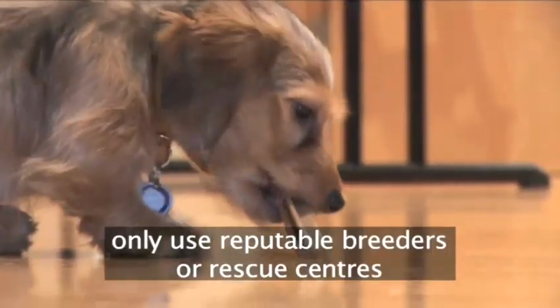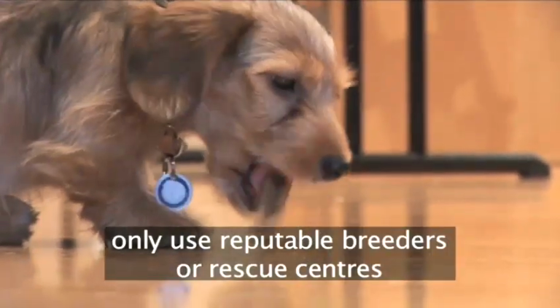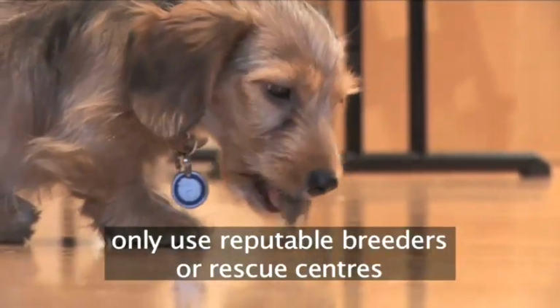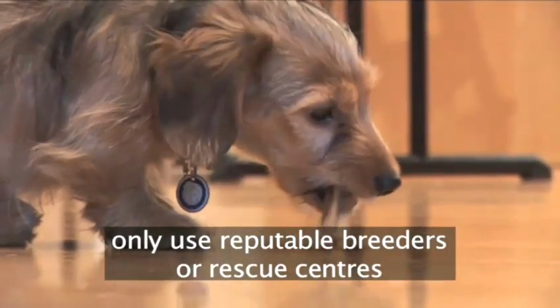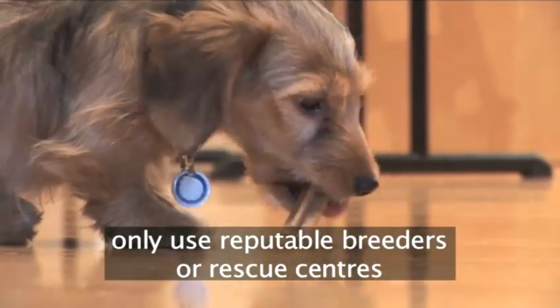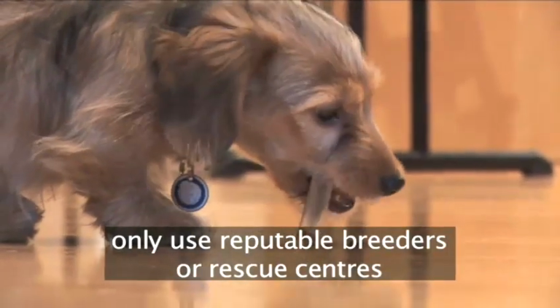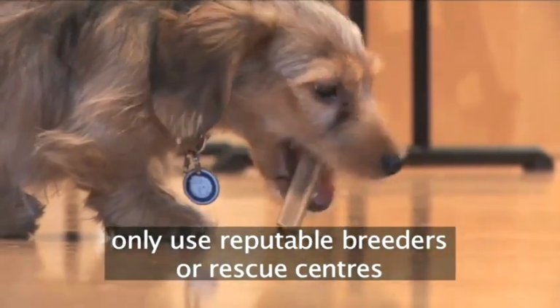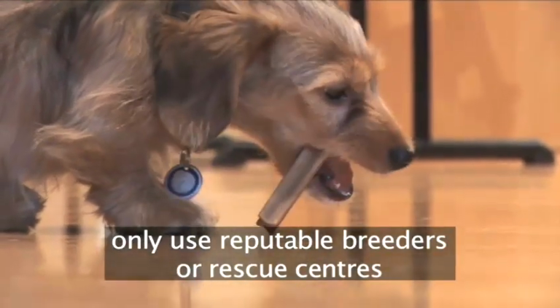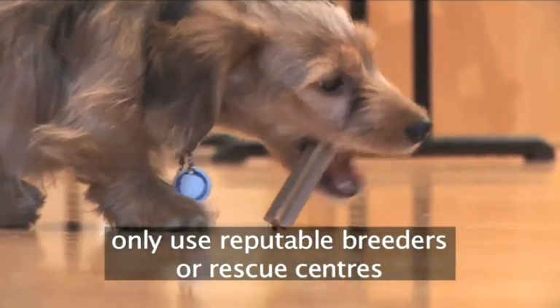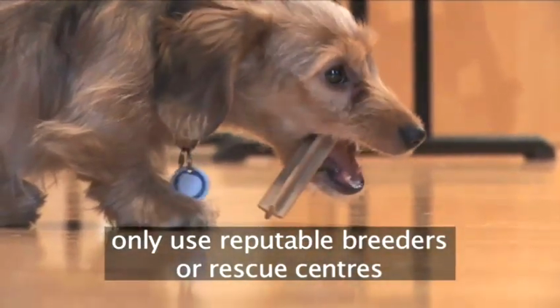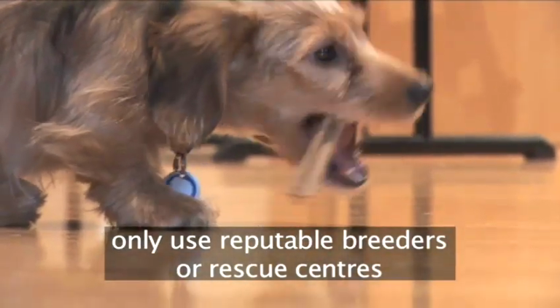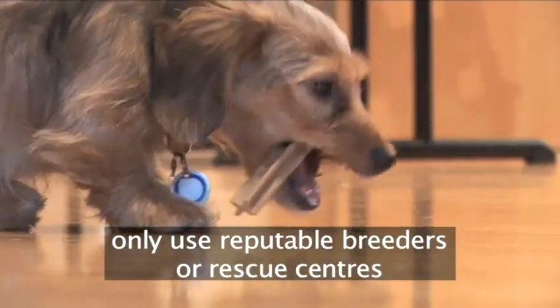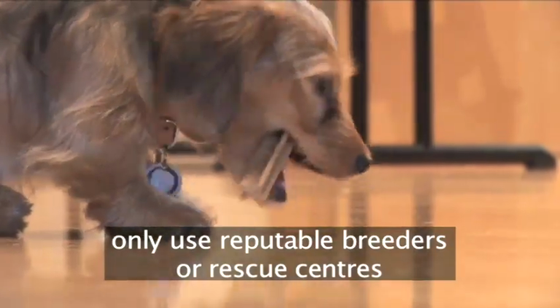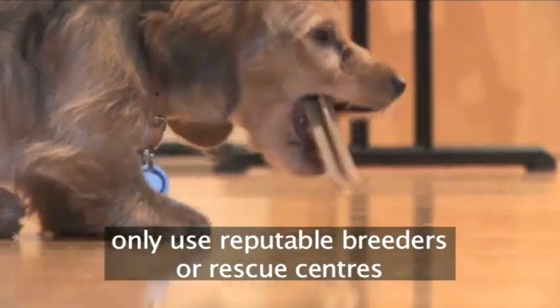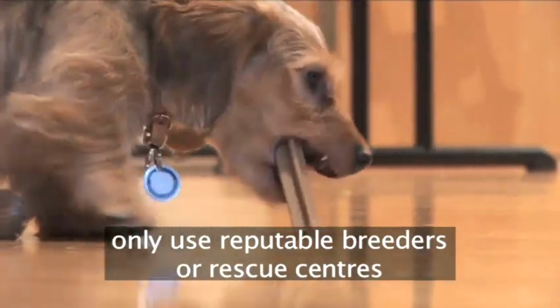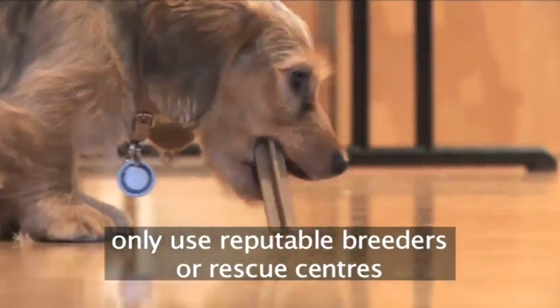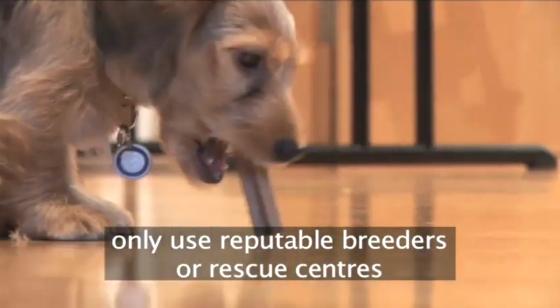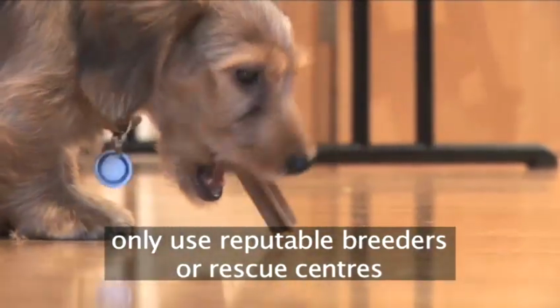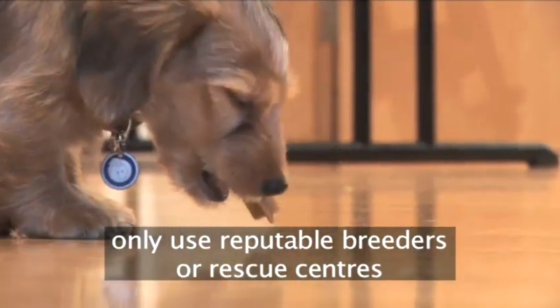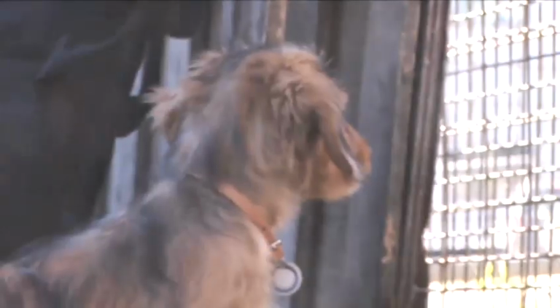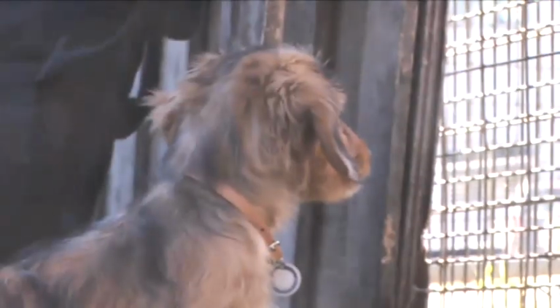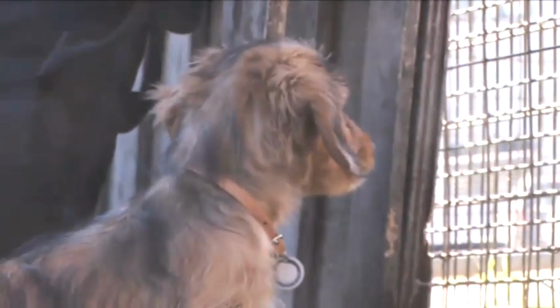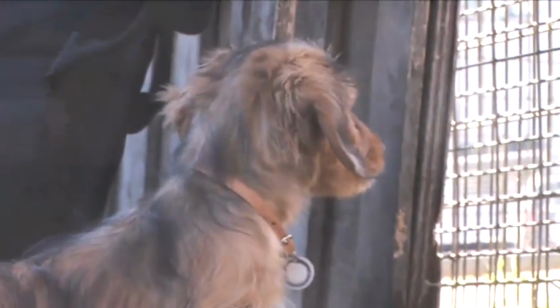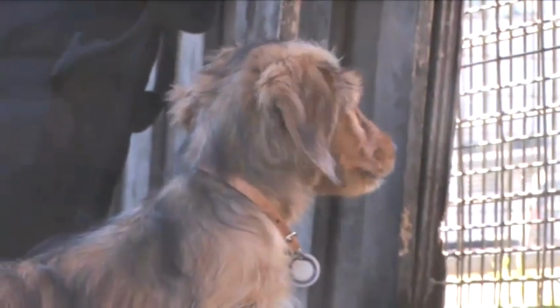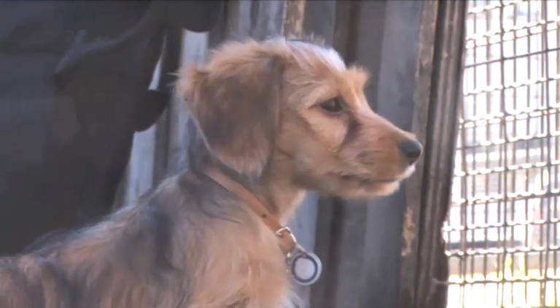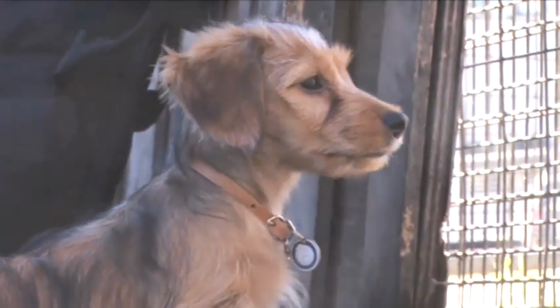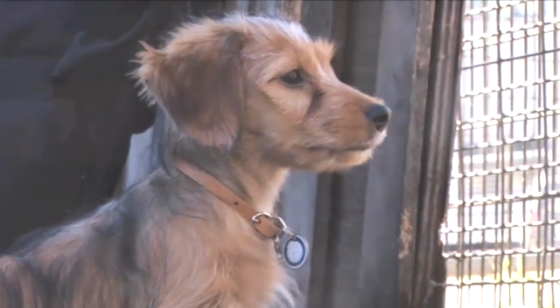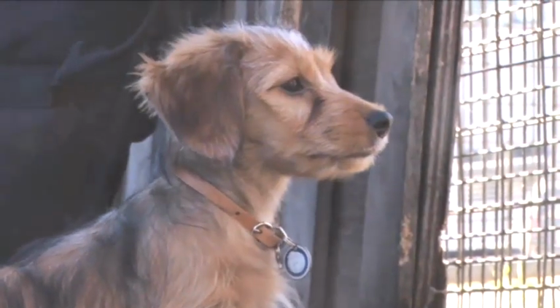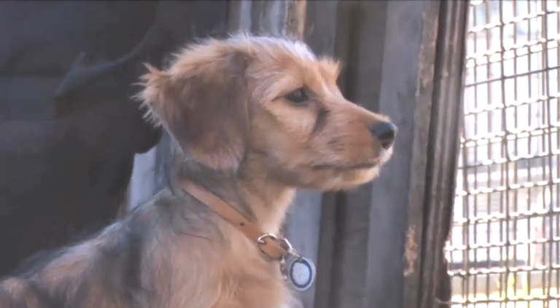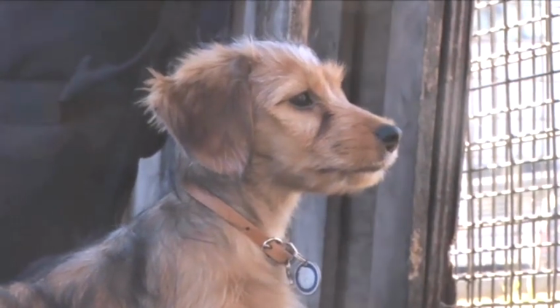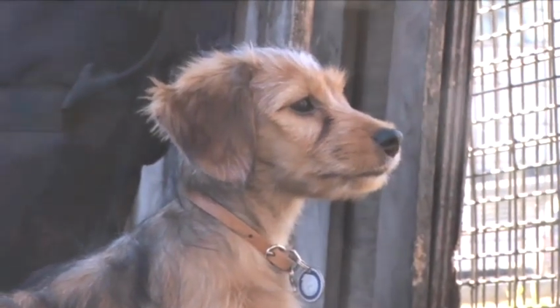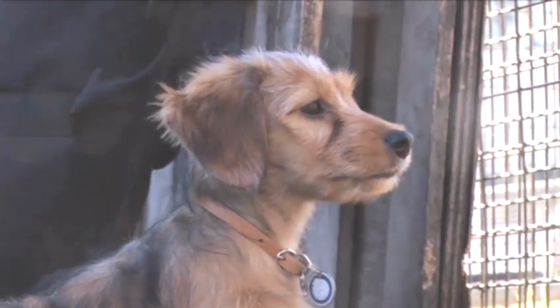You should get your puppy from a reputable breeder or a rescue centre. Remember, your puppy will quickly grow into a dog.